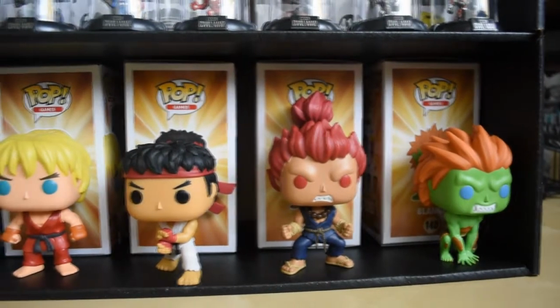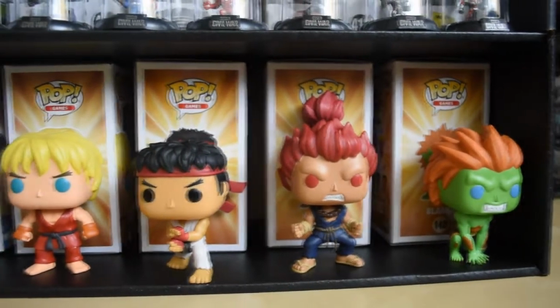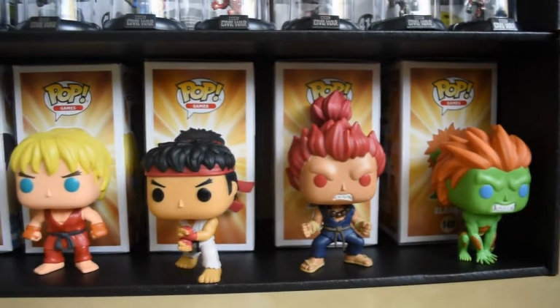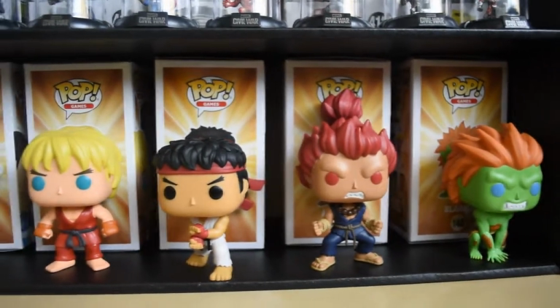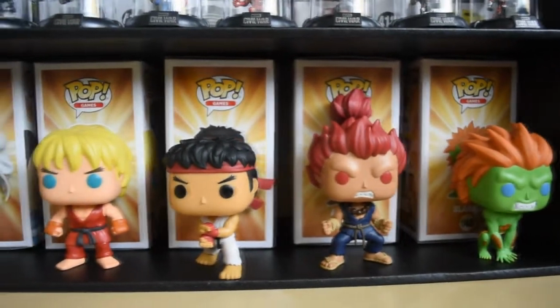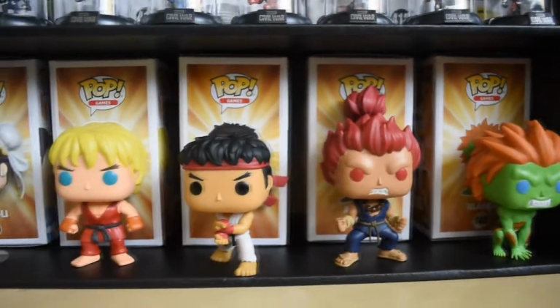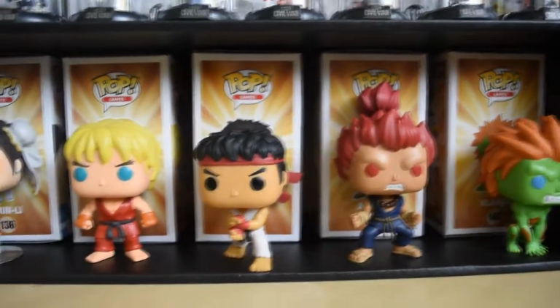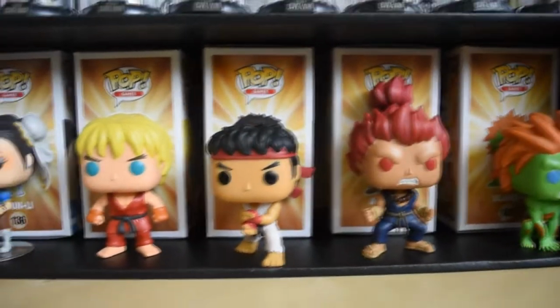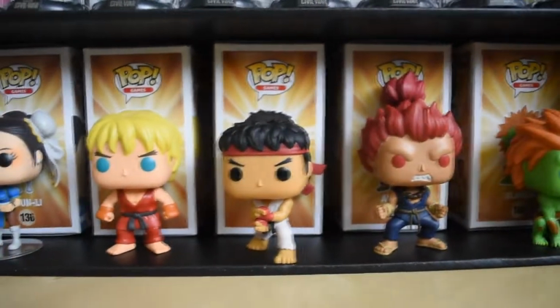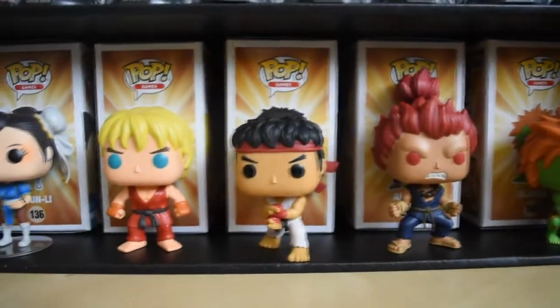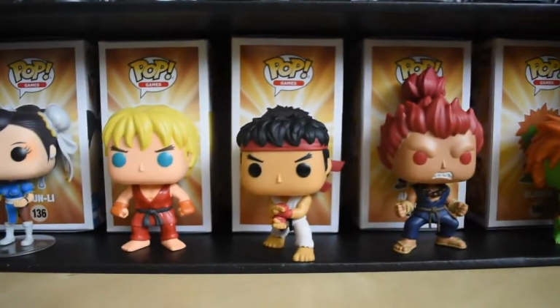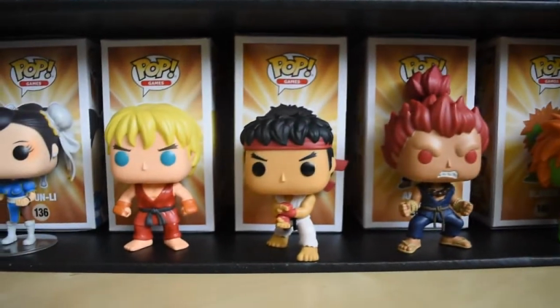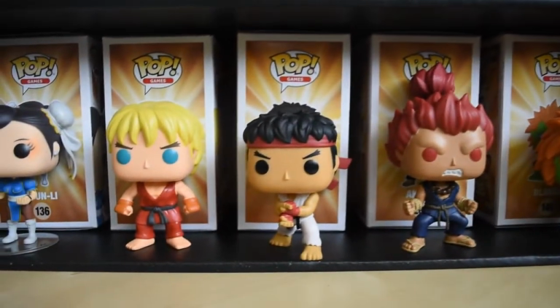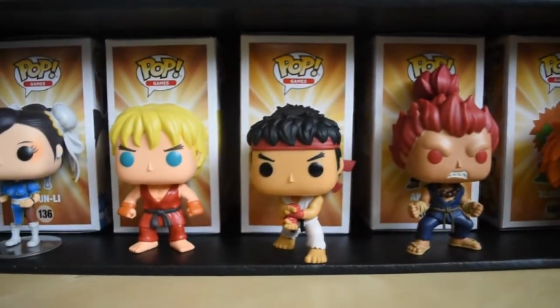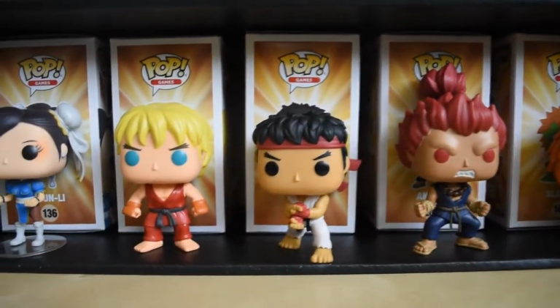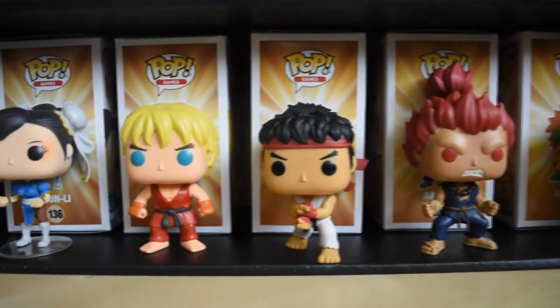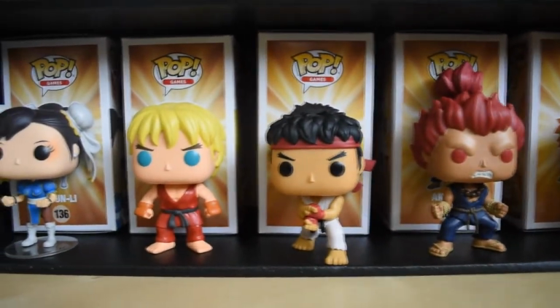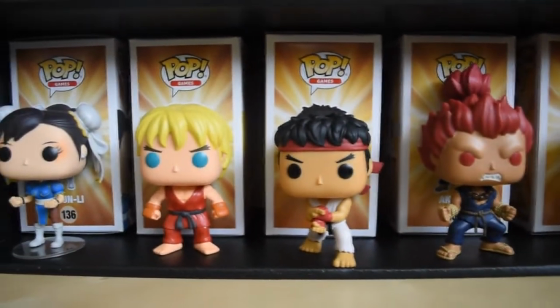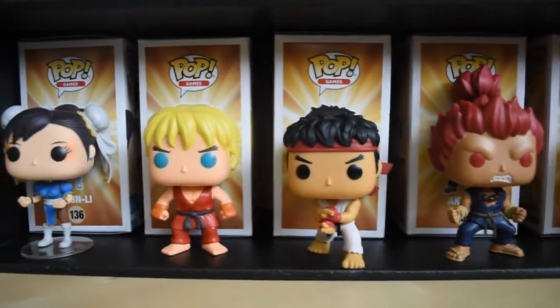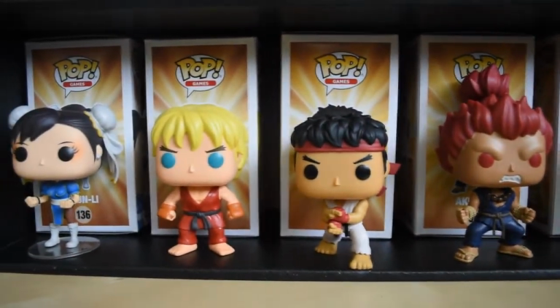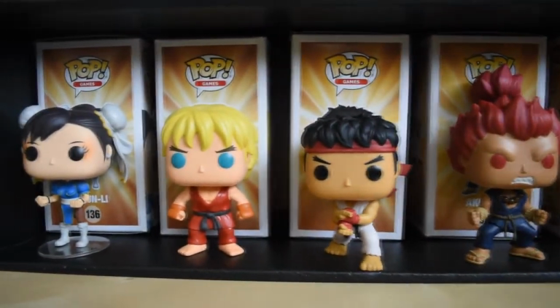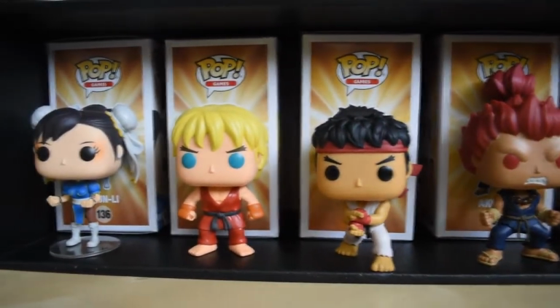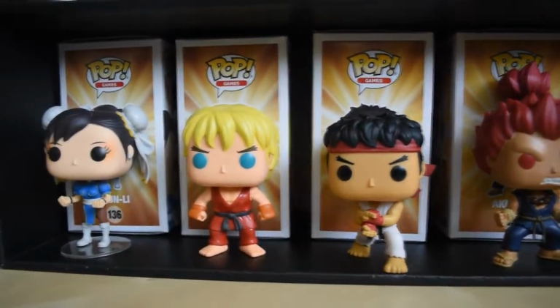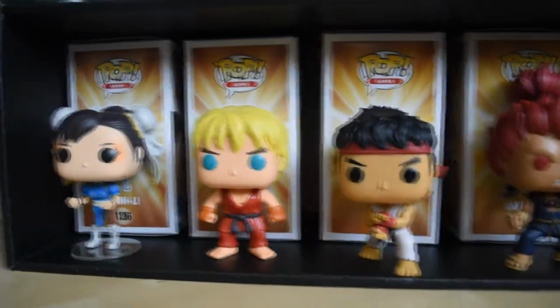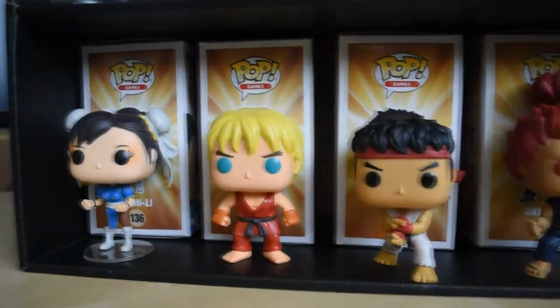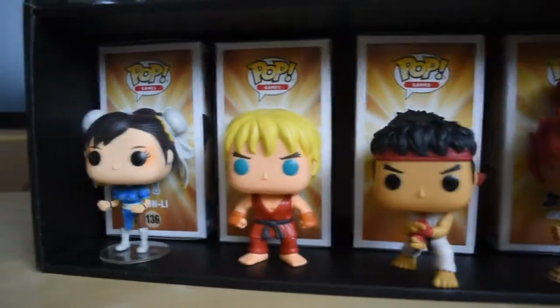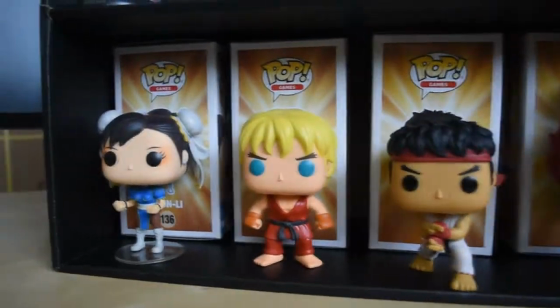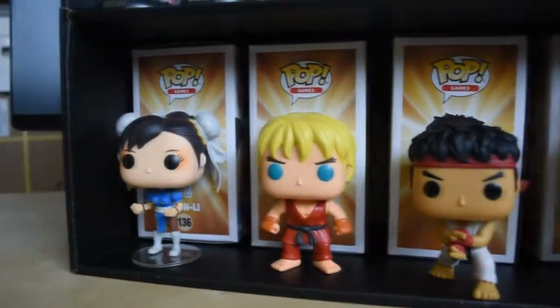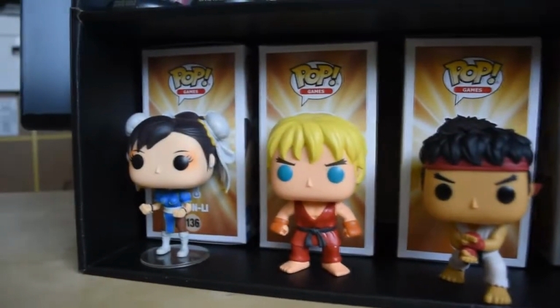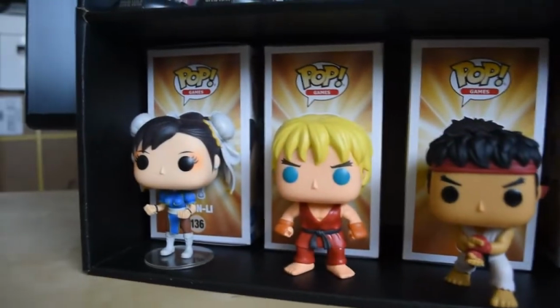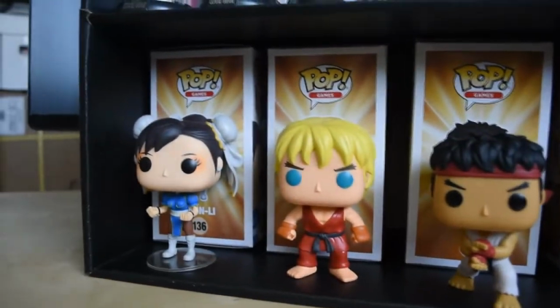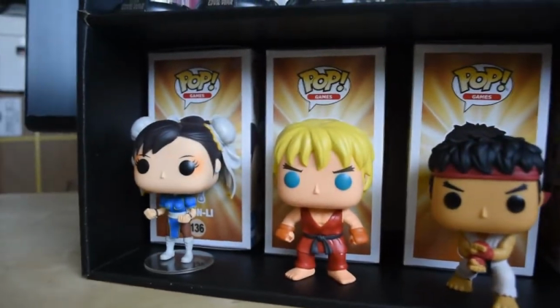Down here I have a really cool set of Street Fighter Pops: Blanka, Akuma — Toys R Us exclusive — Ryu, Ken, and Chun-Li.